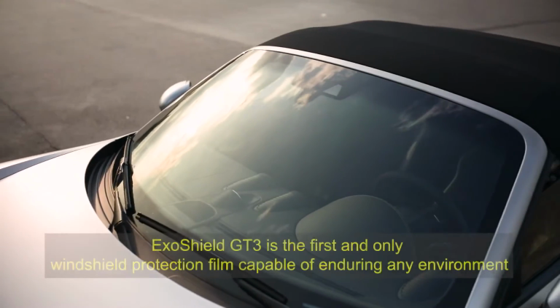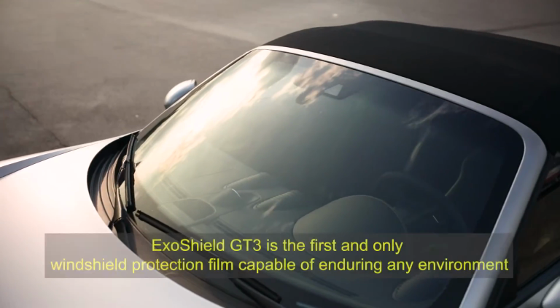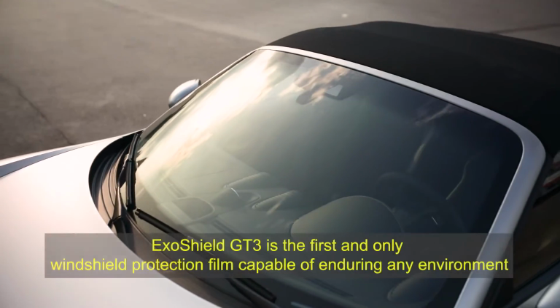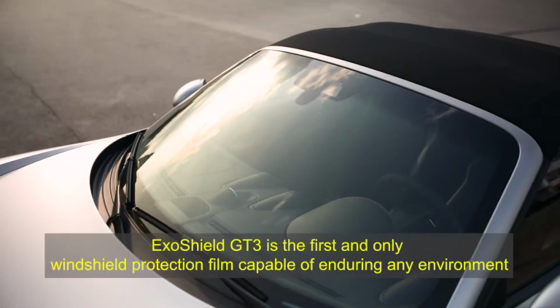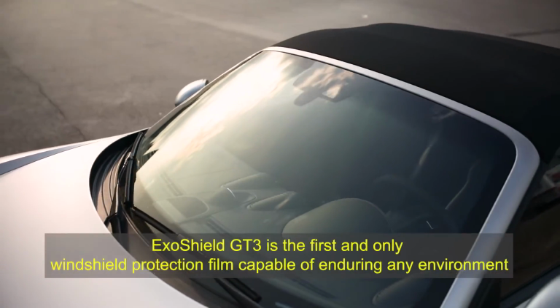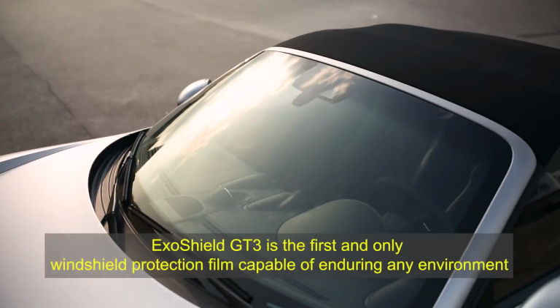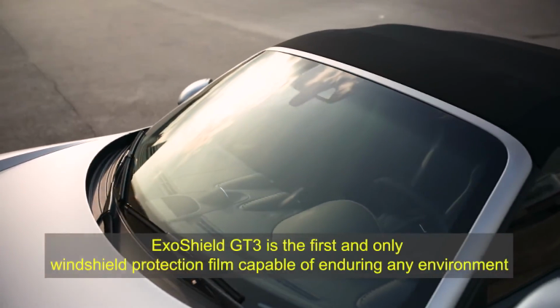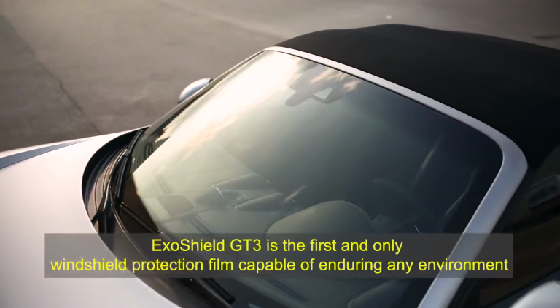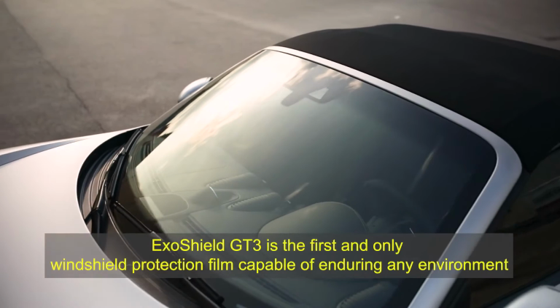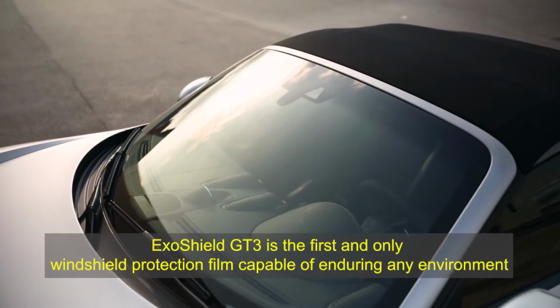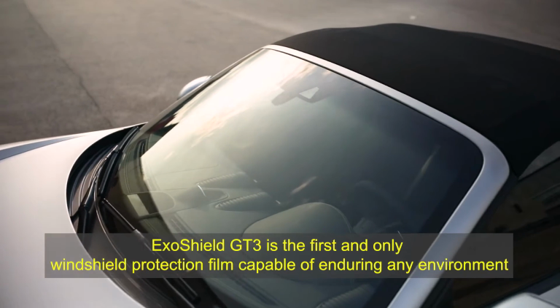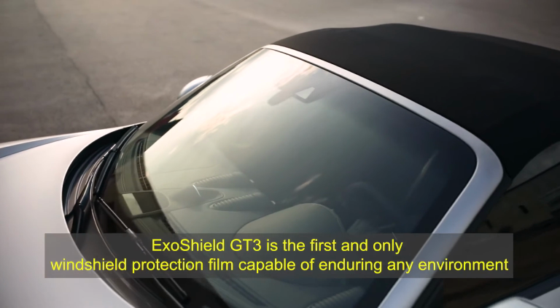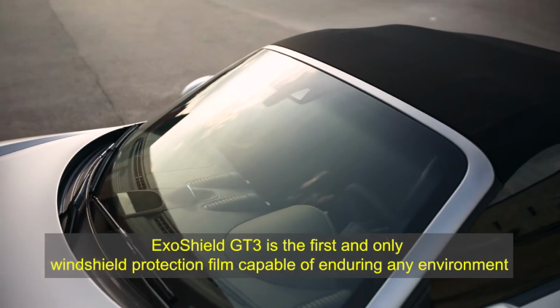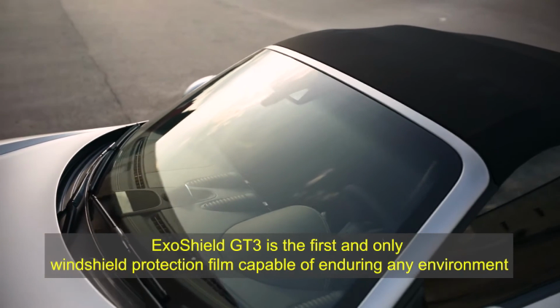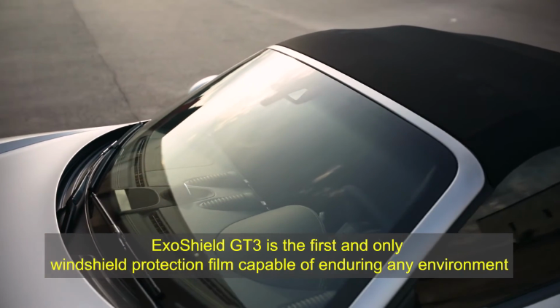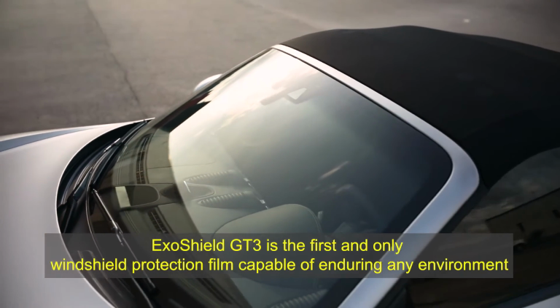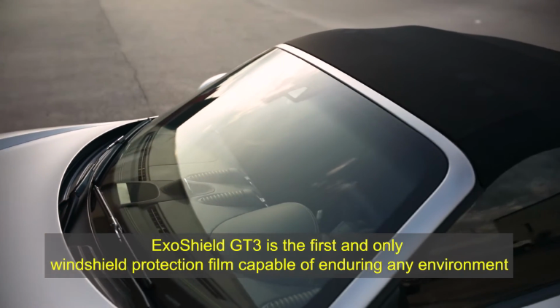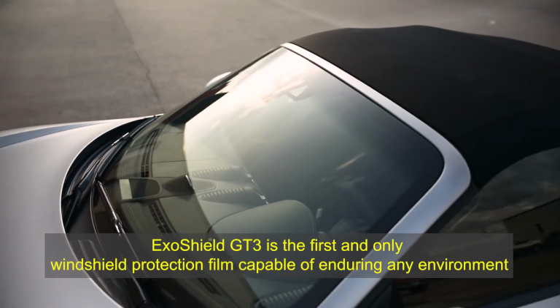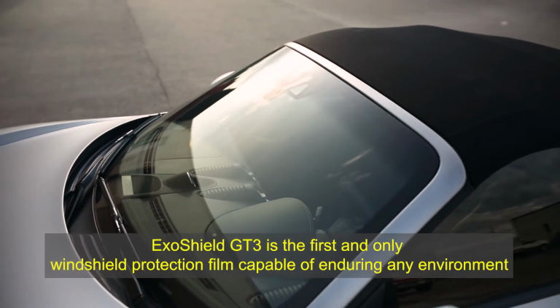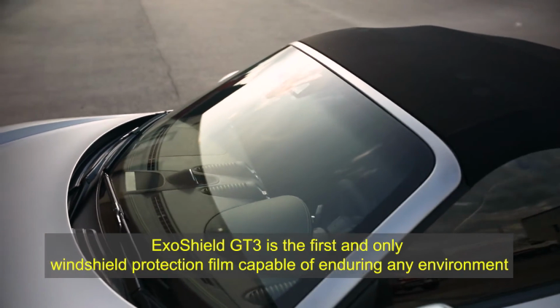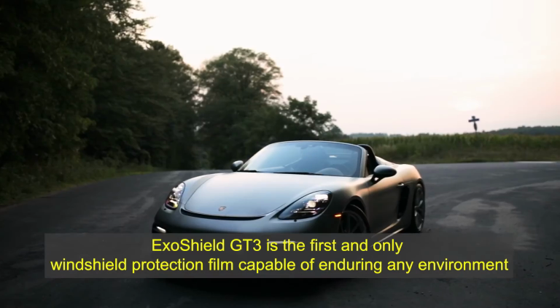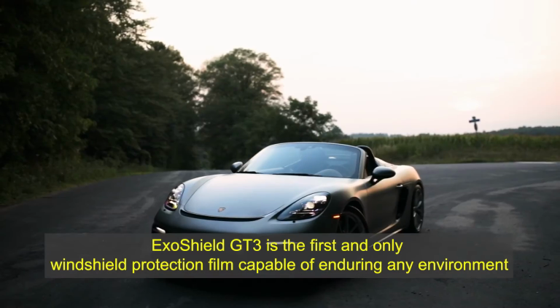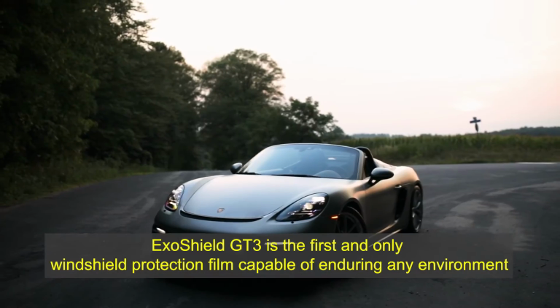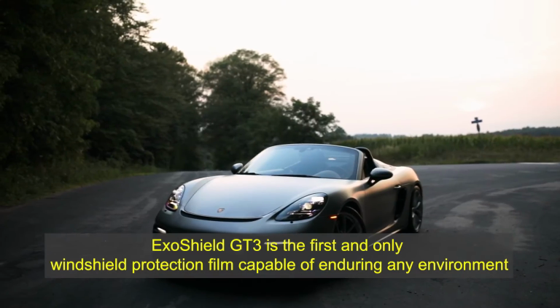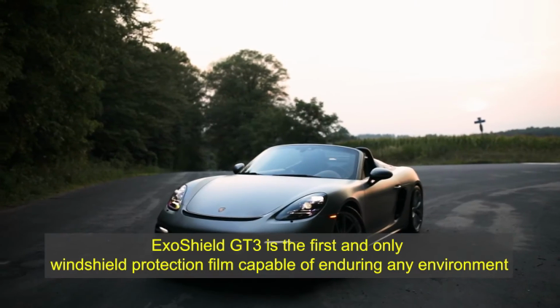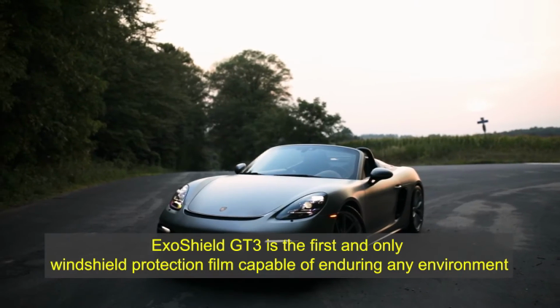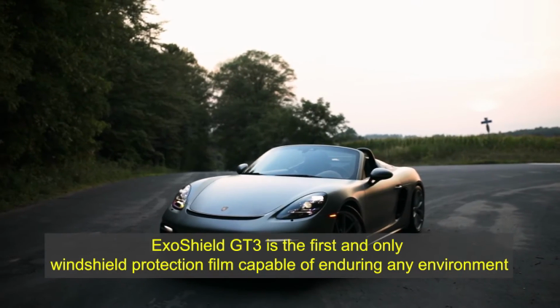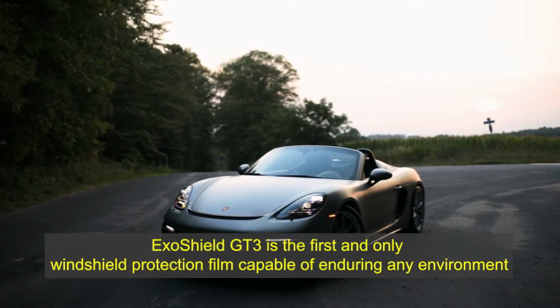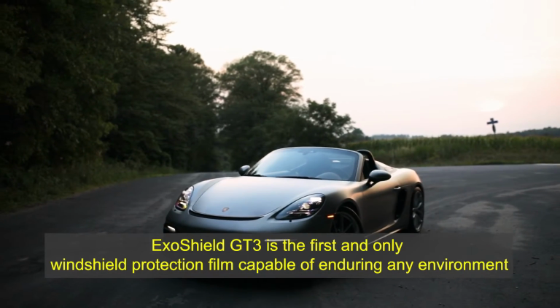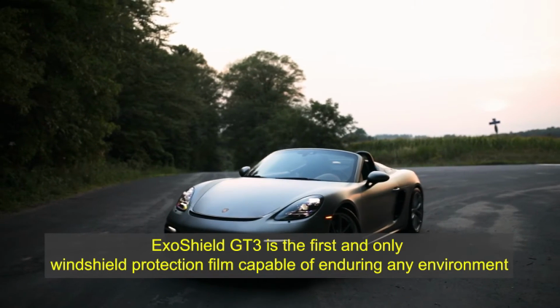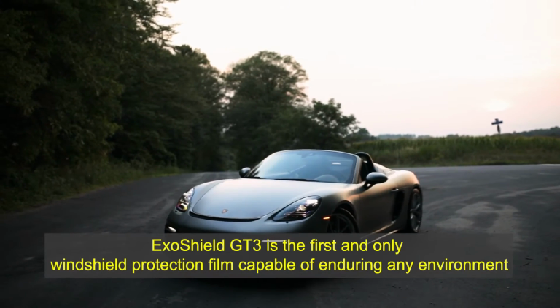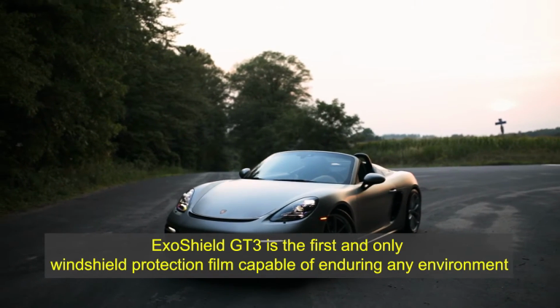Exoshield GT3 is the first and only windshield protection film capable of enduring any environment.